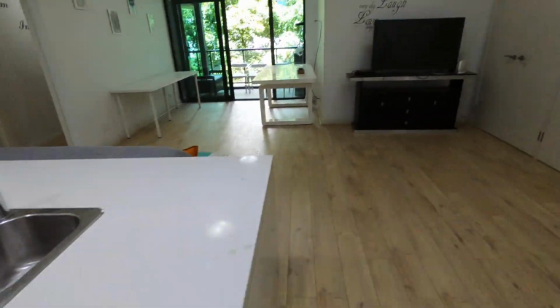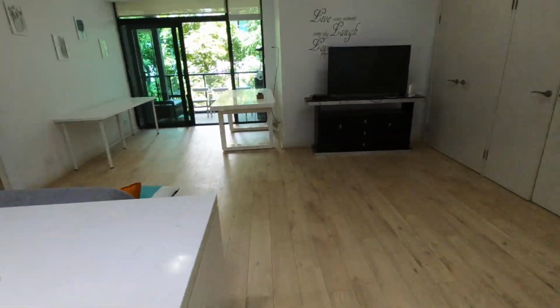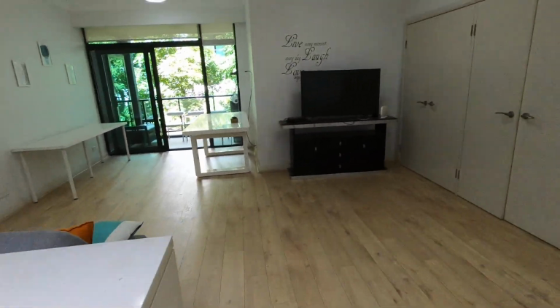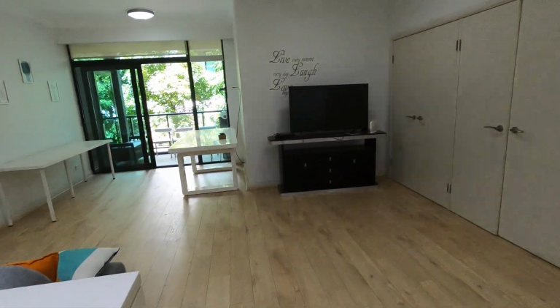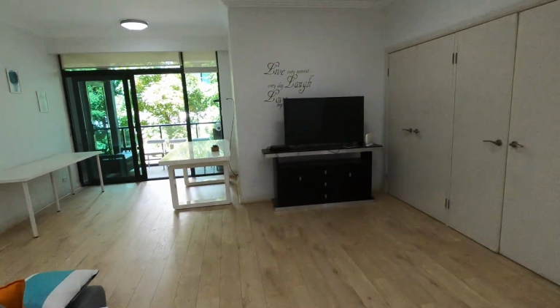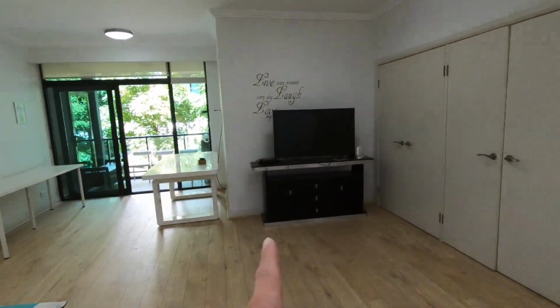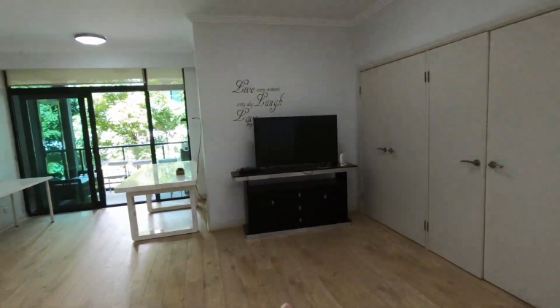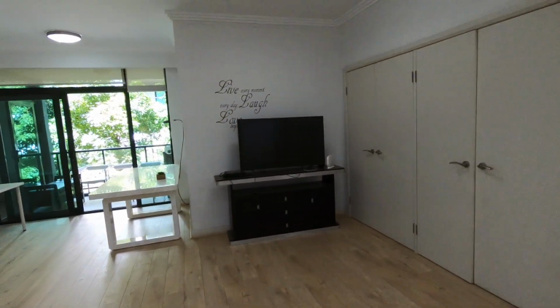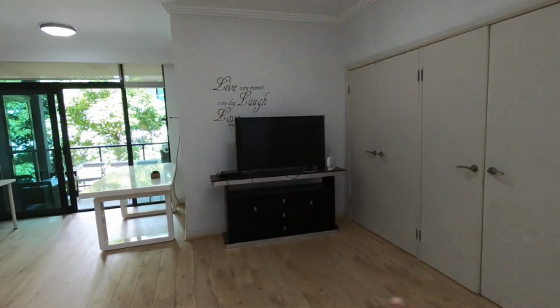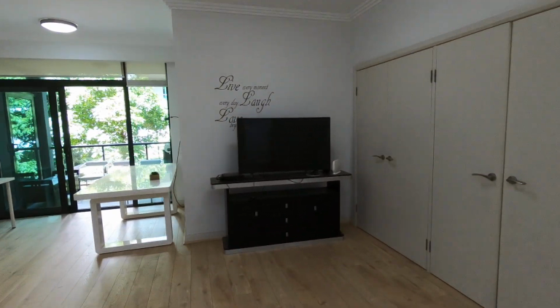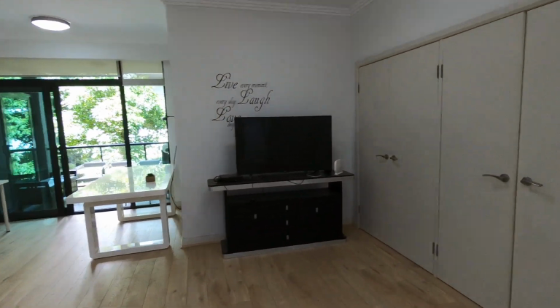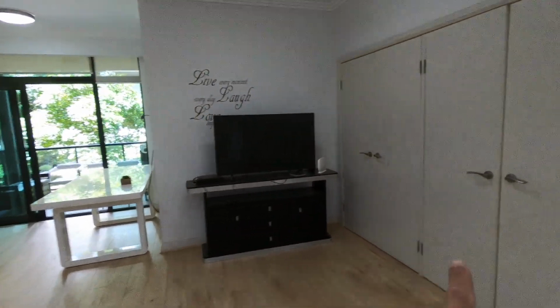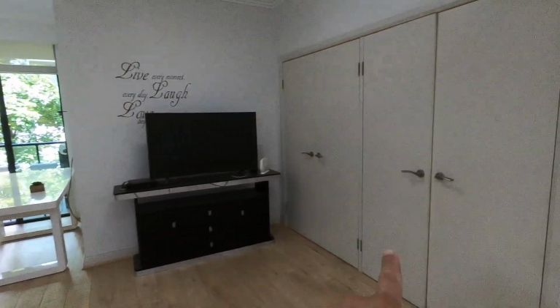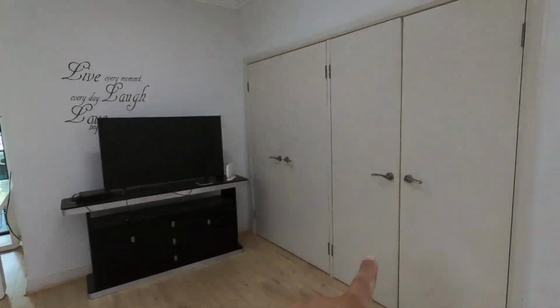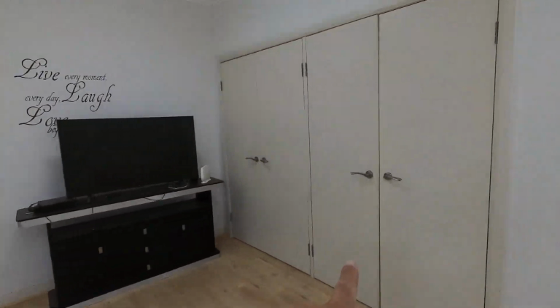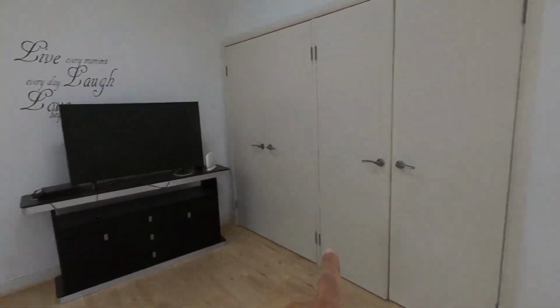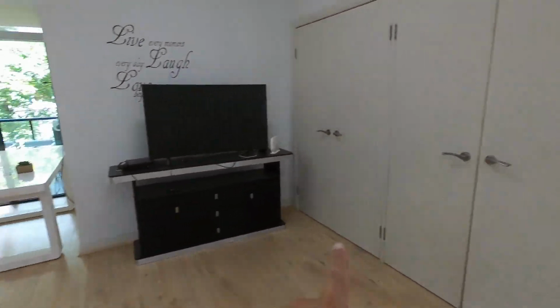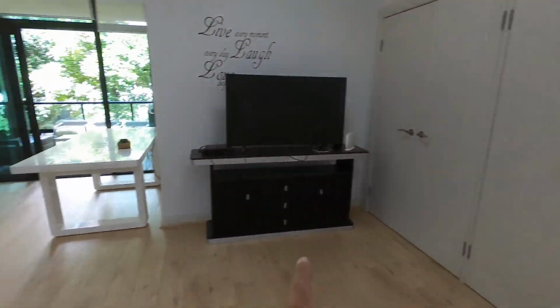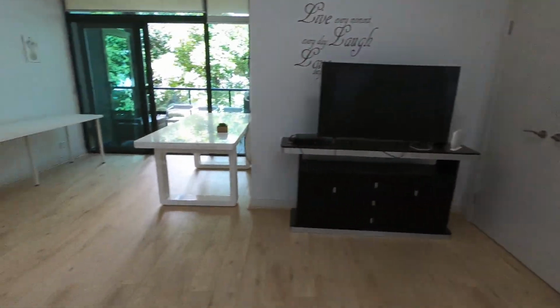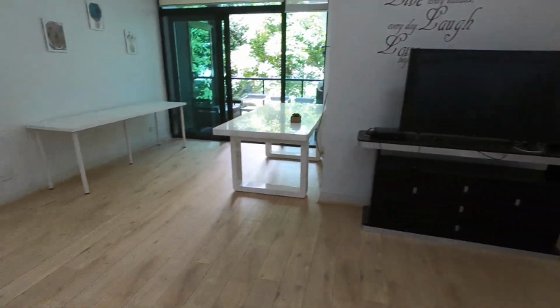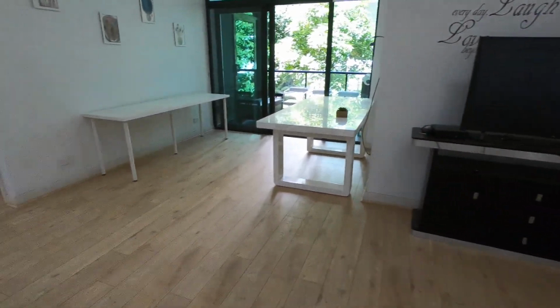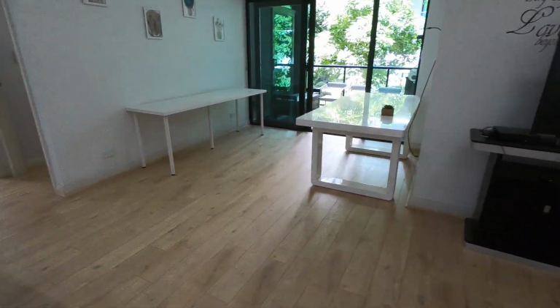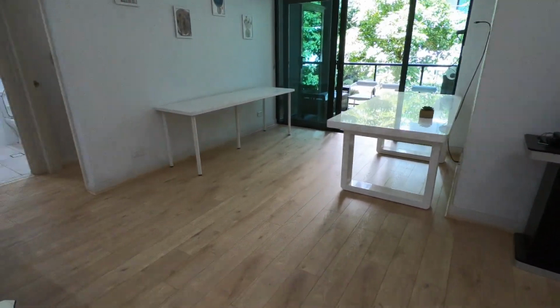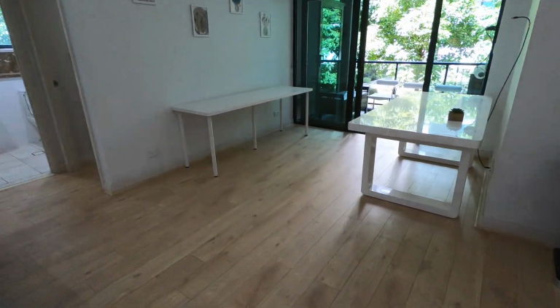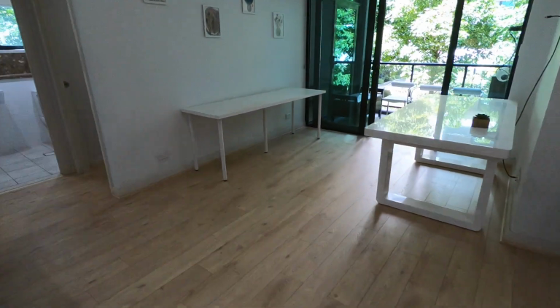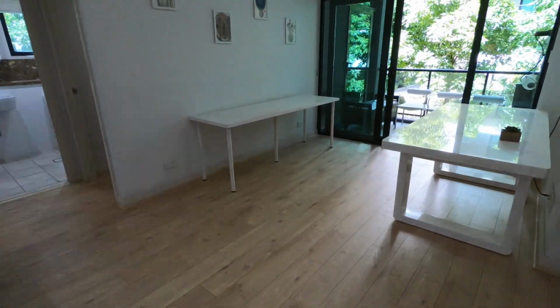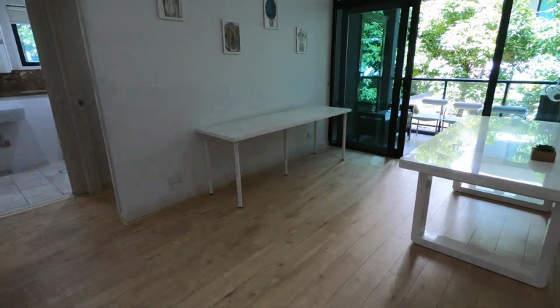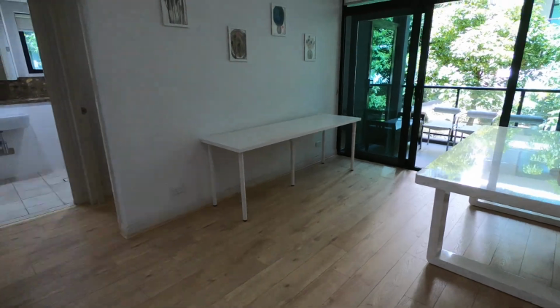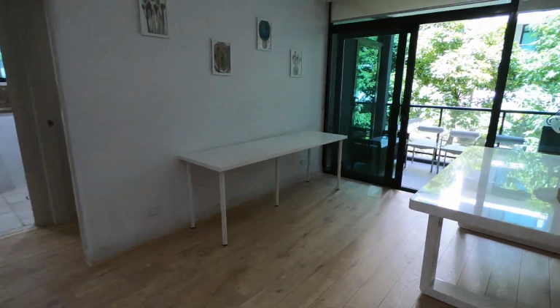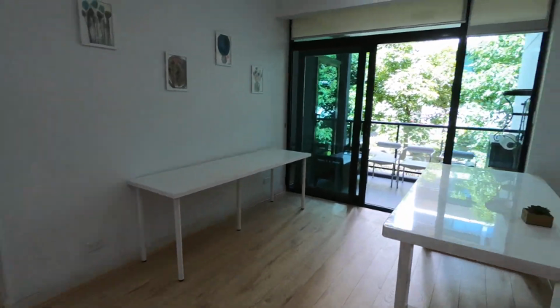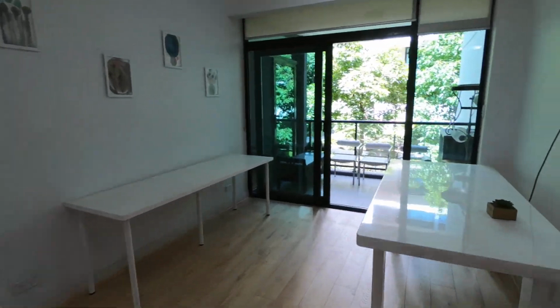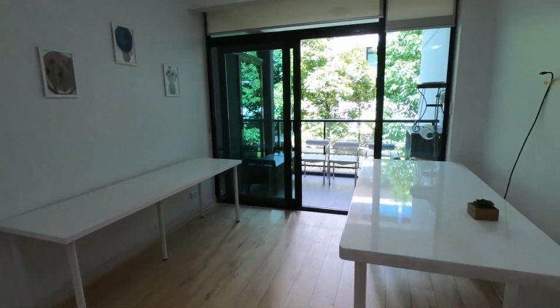You get a TV set, there's a lot of storage, and this is the balcony.